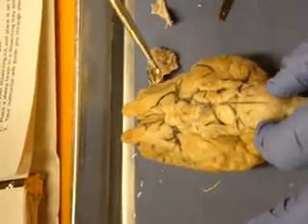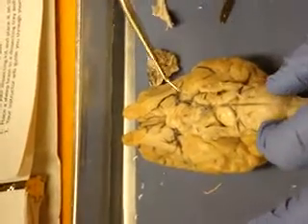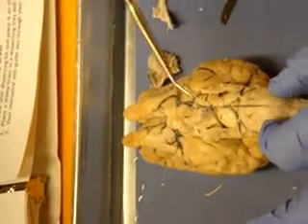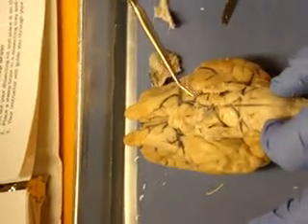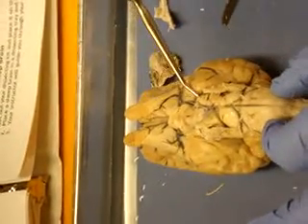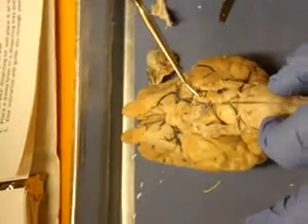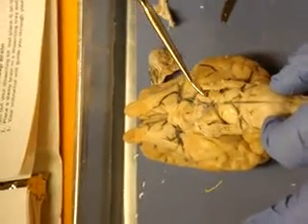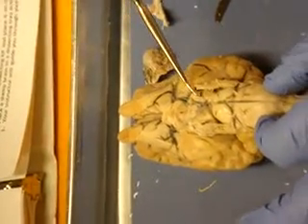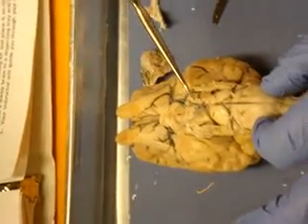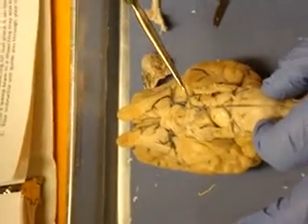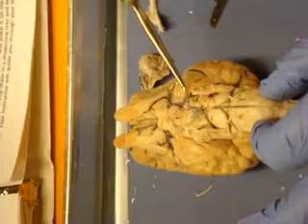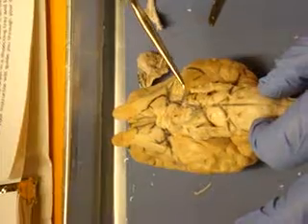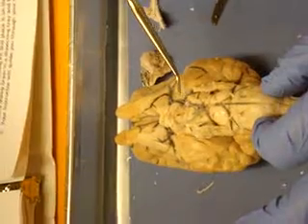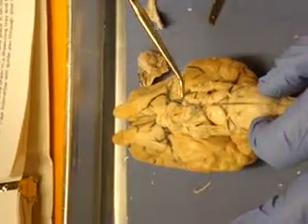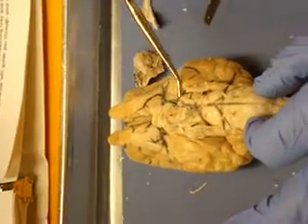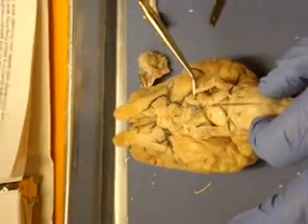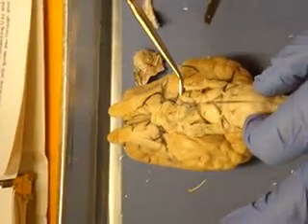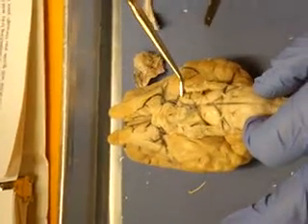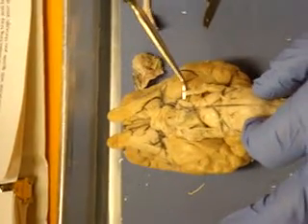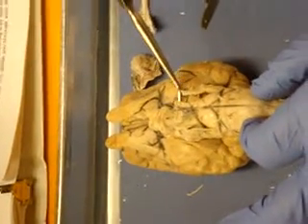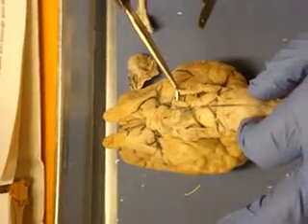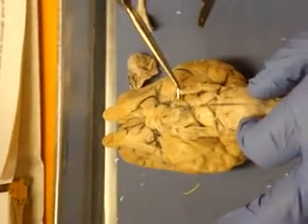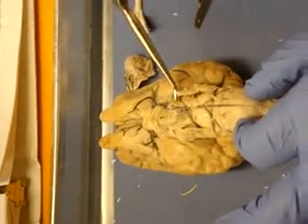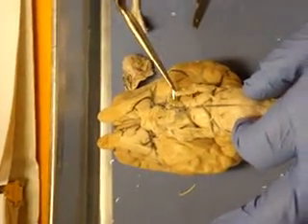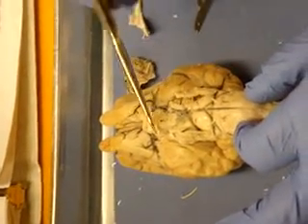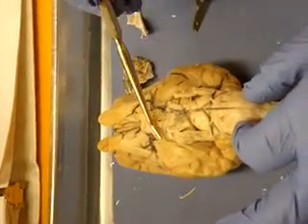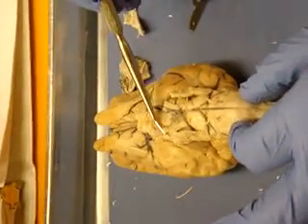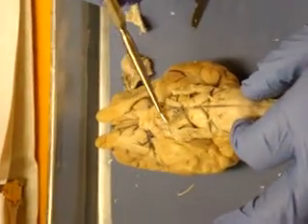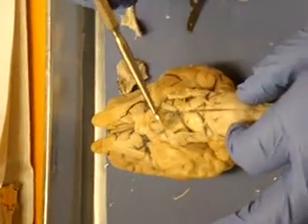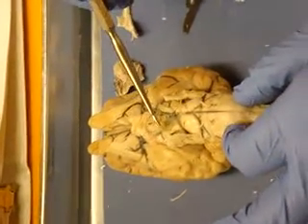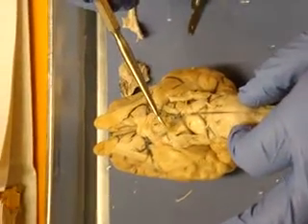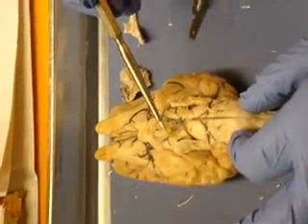And then we have Oculomotor, Cranial Nerve 3 — there's one right there and one right there.